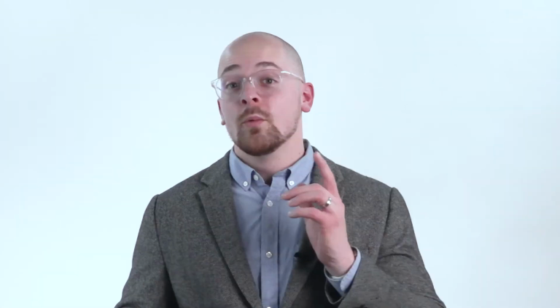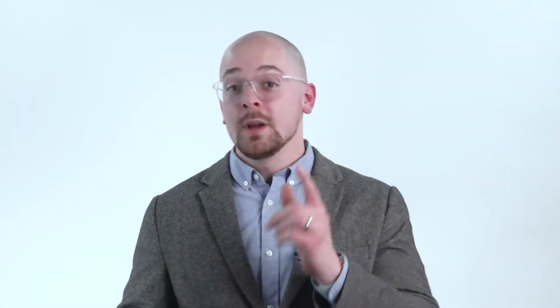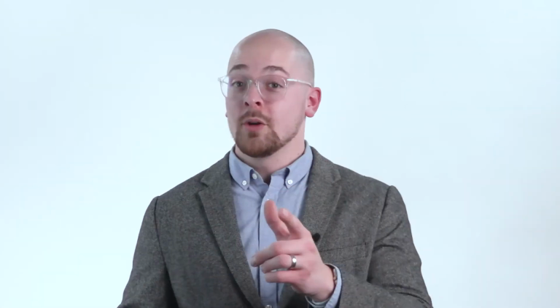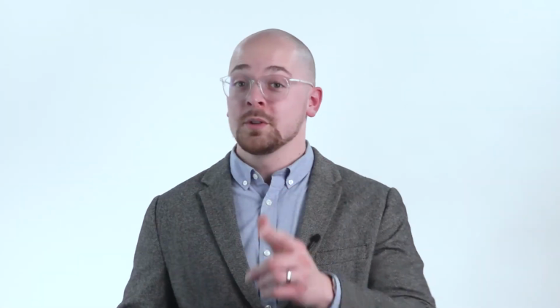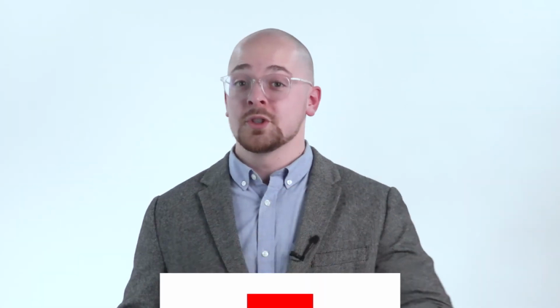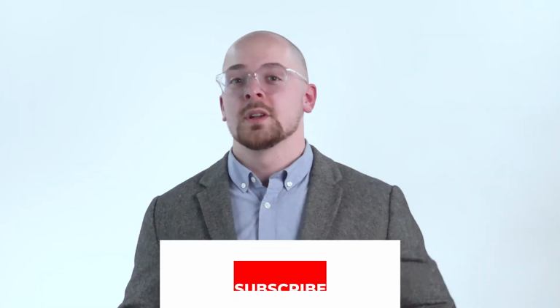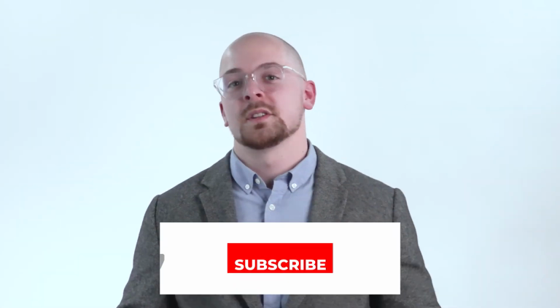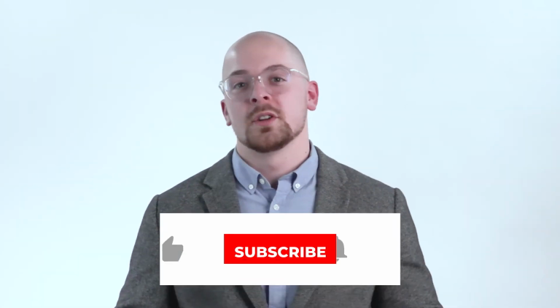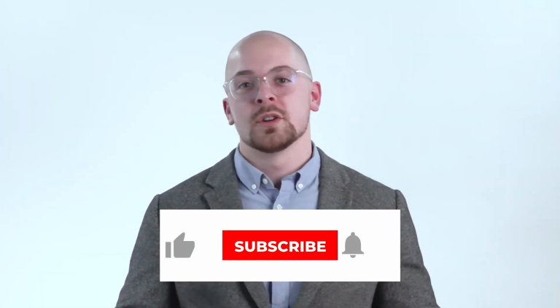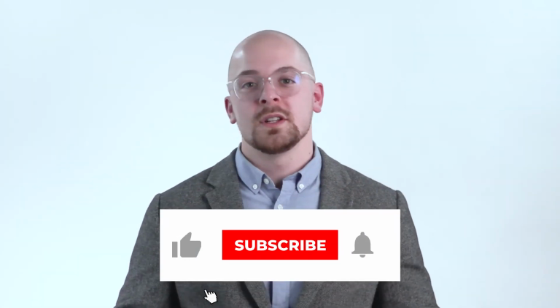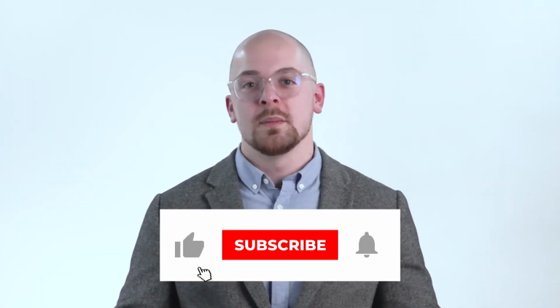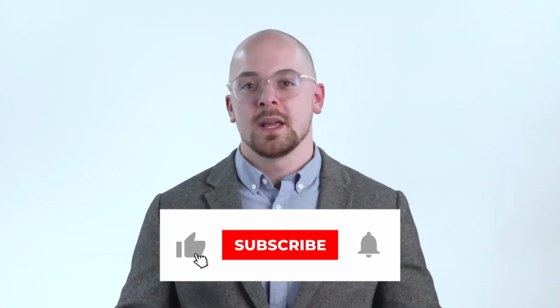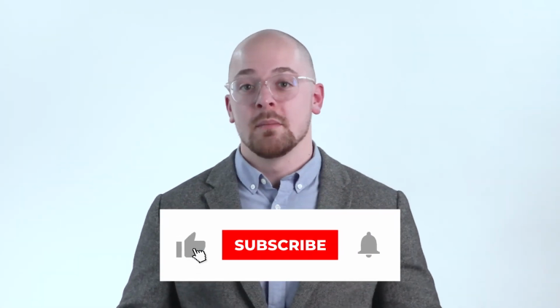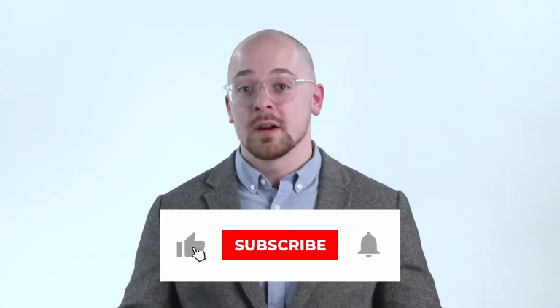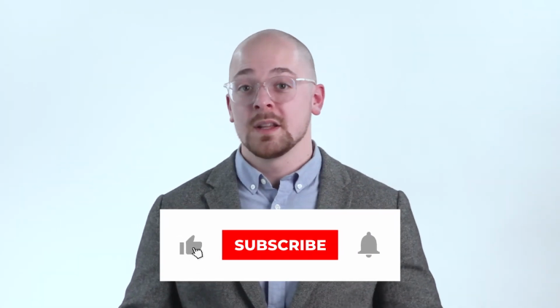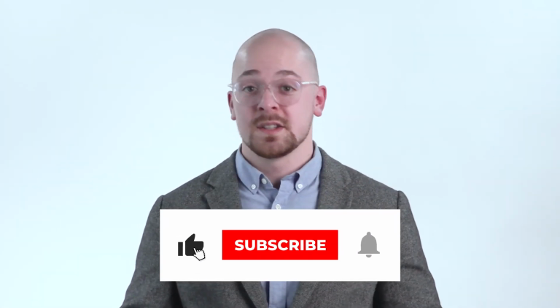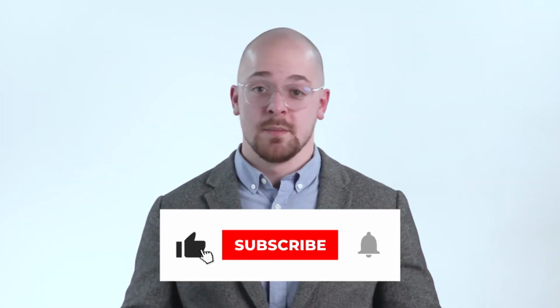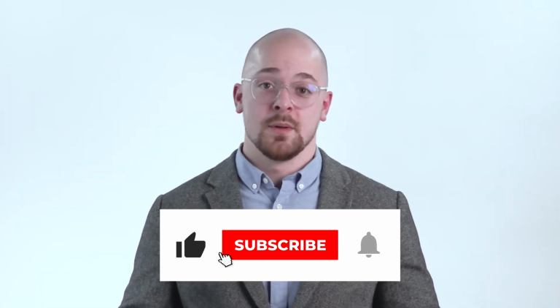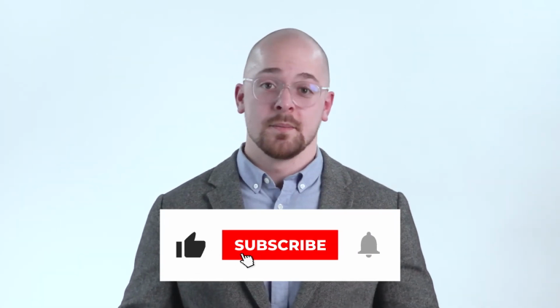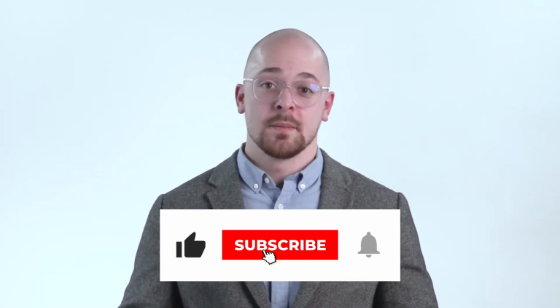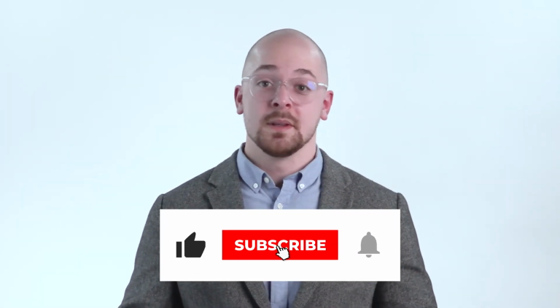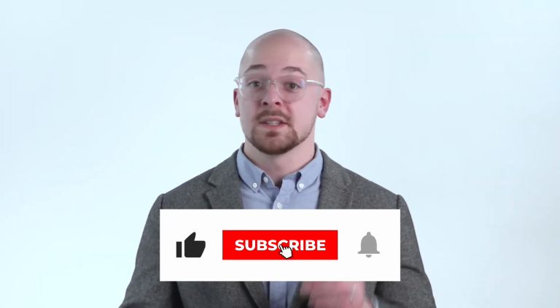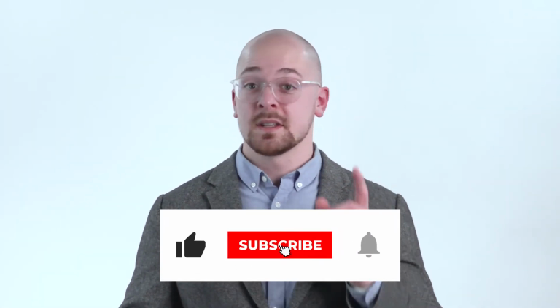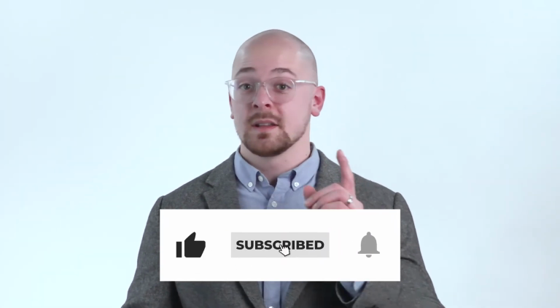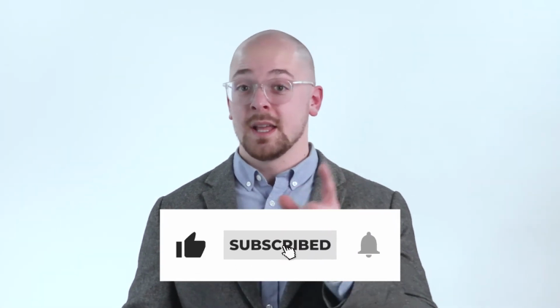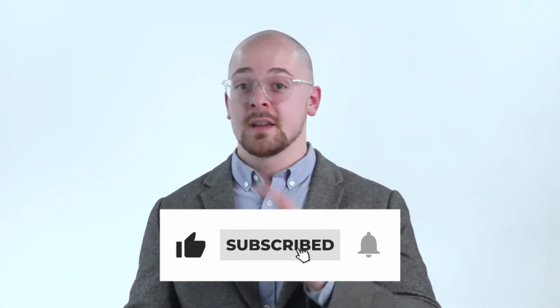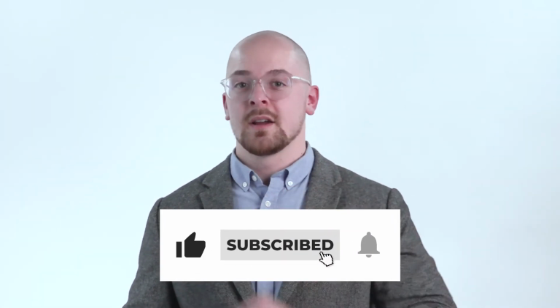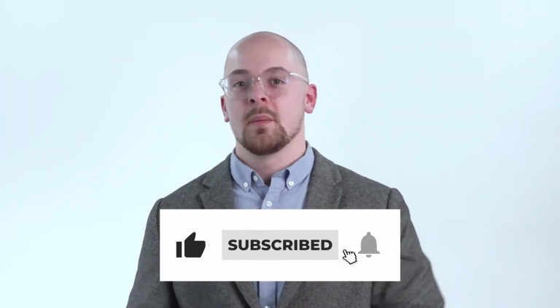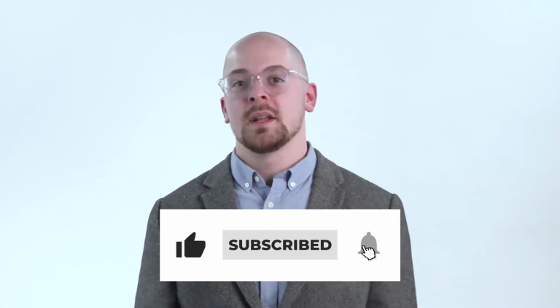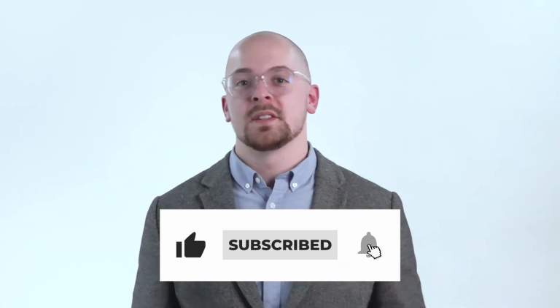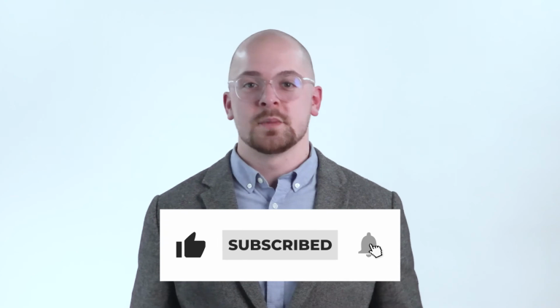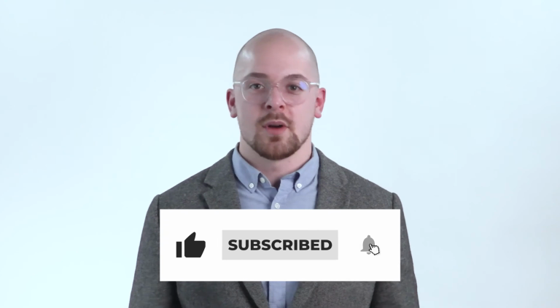We hope you'll join us on our journey to making marketing simple. Please like, comment, and subscribe.